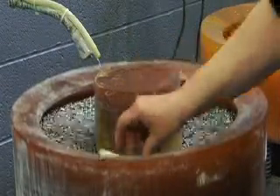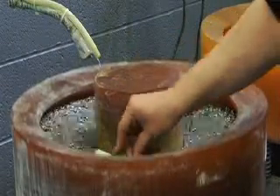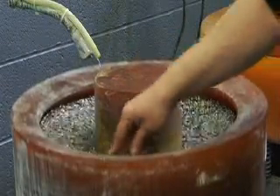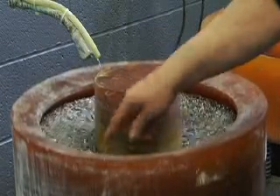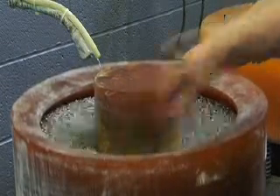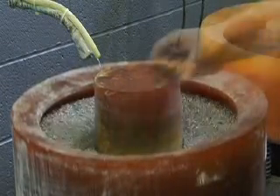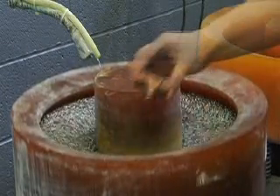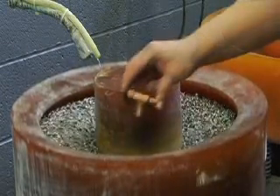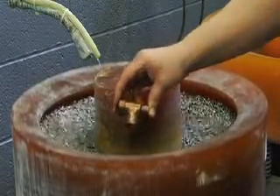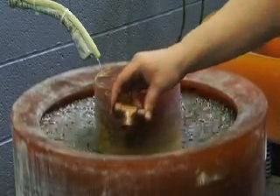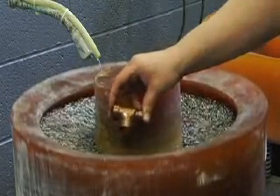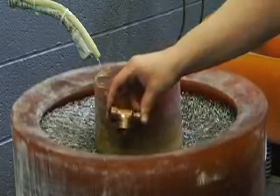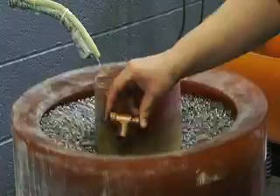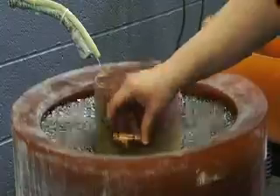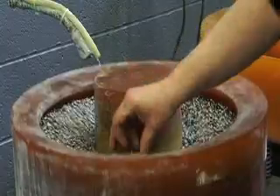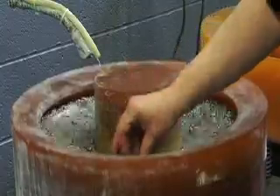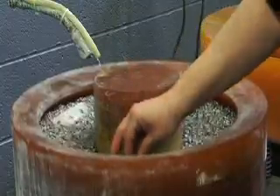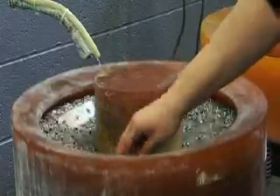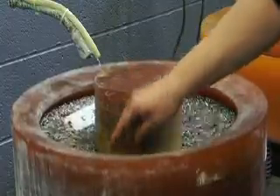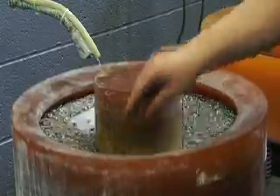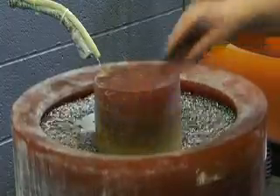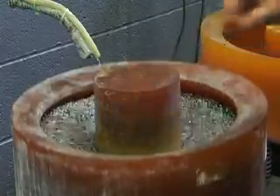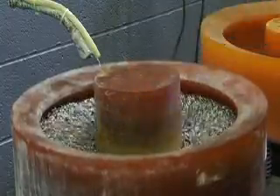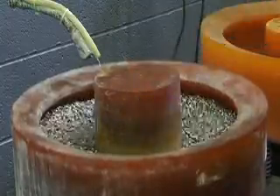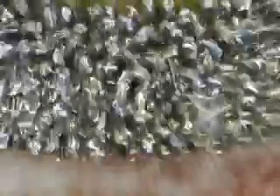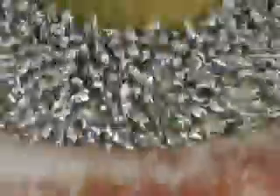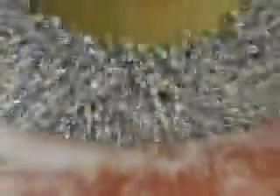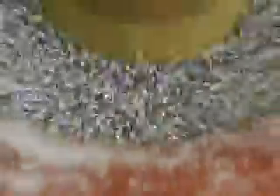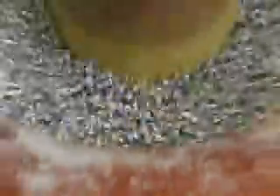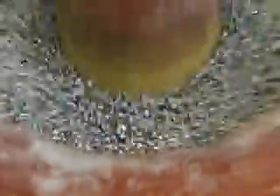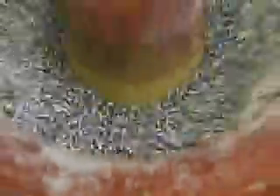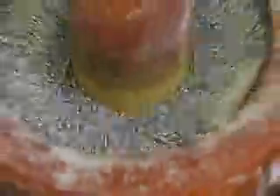Next we have a ball burnishing operation. This uses the weight of steel media to impart the bright finish.